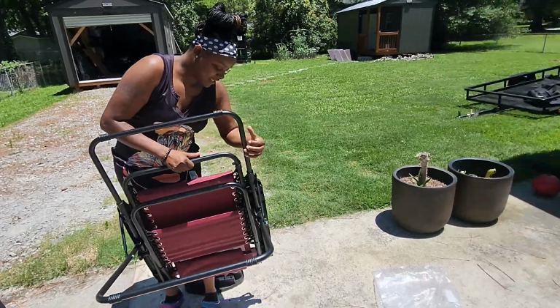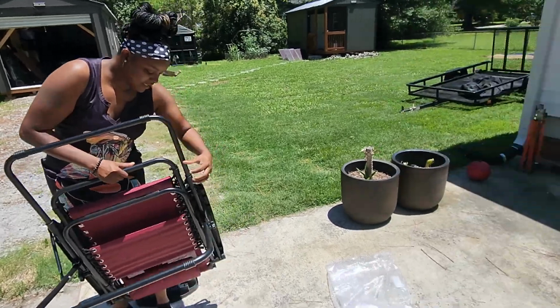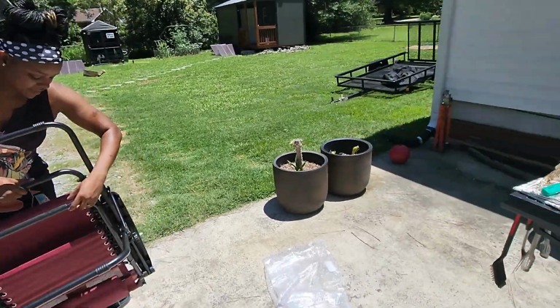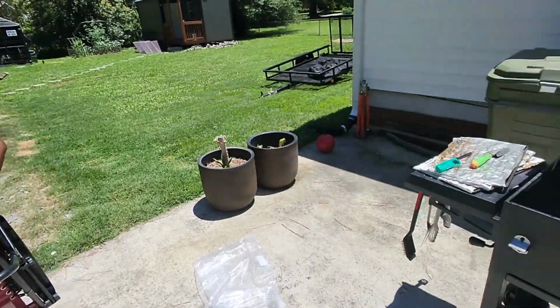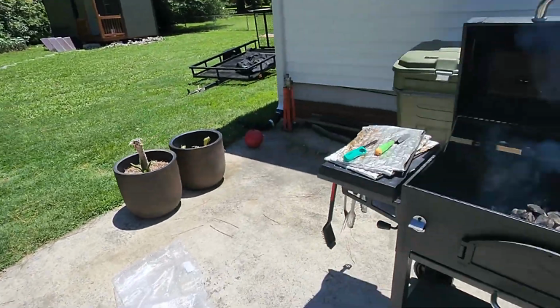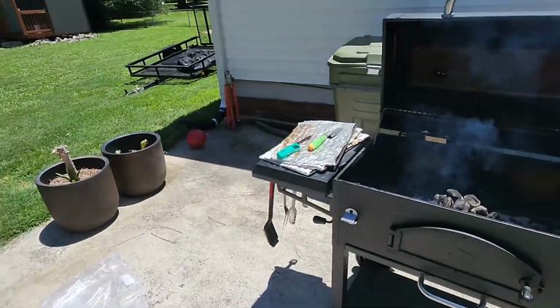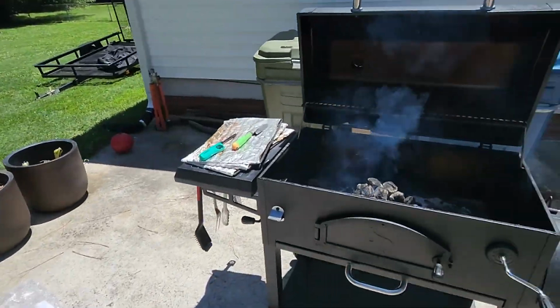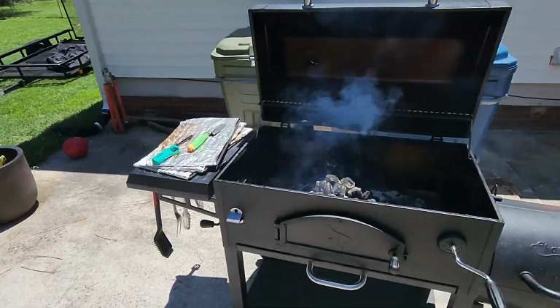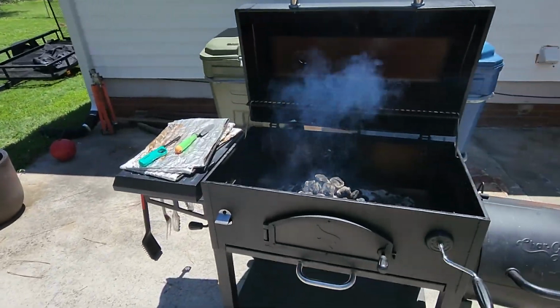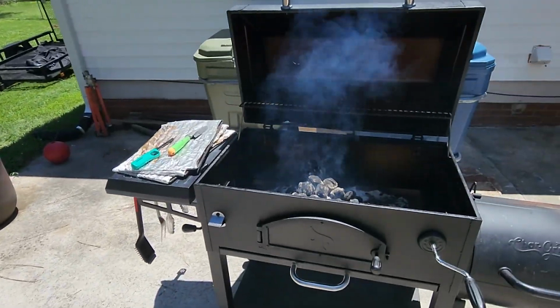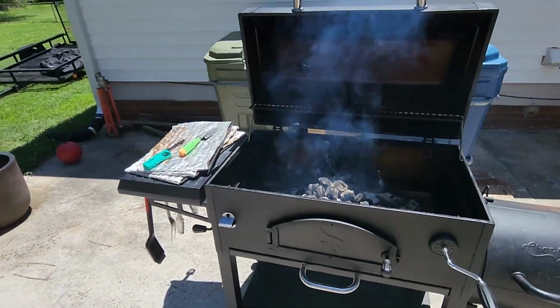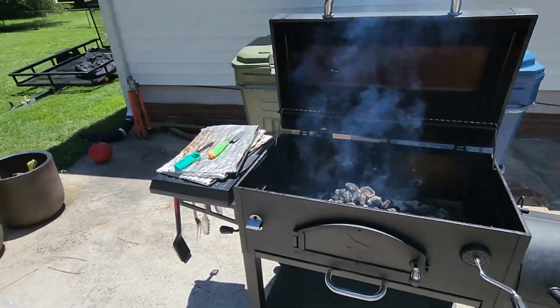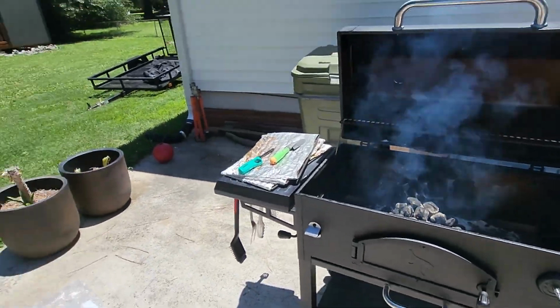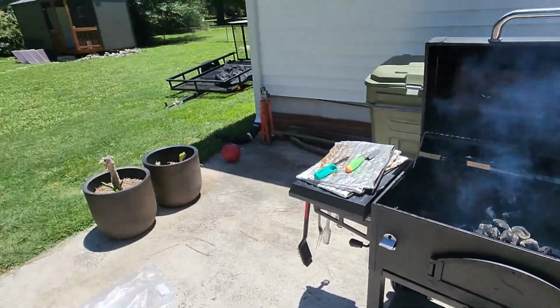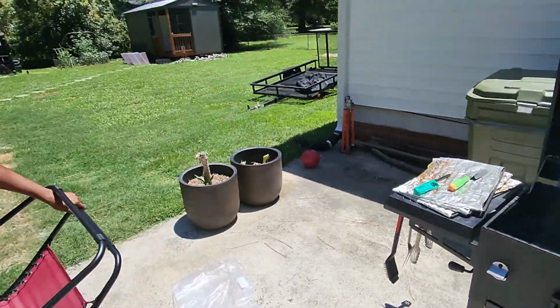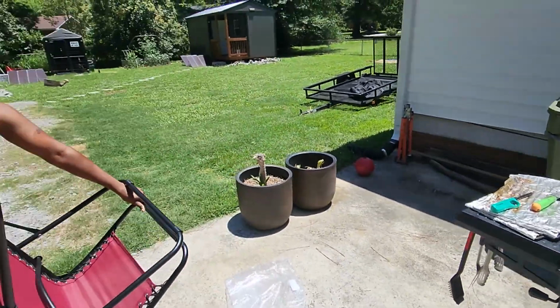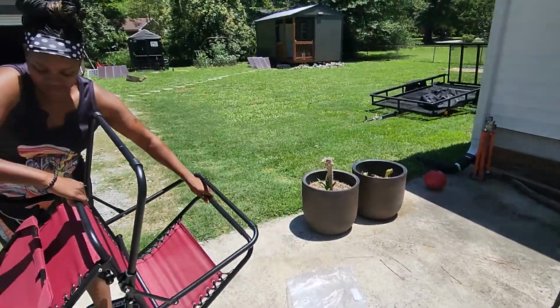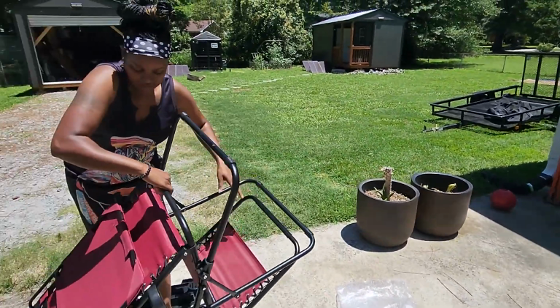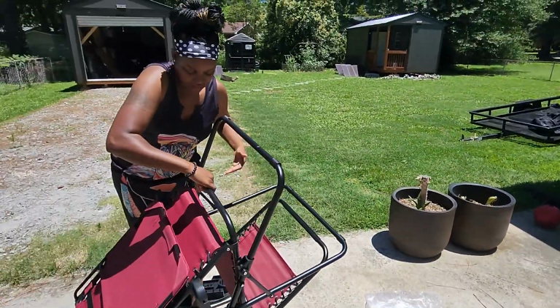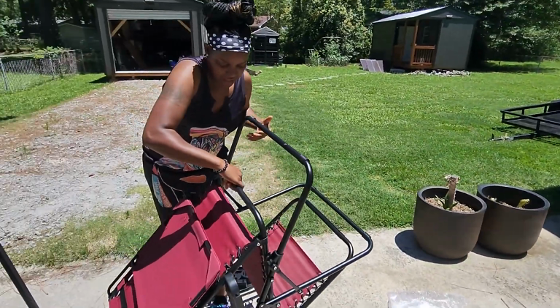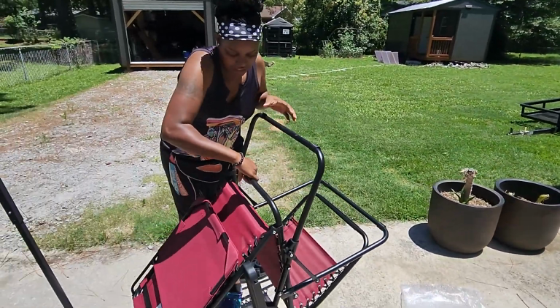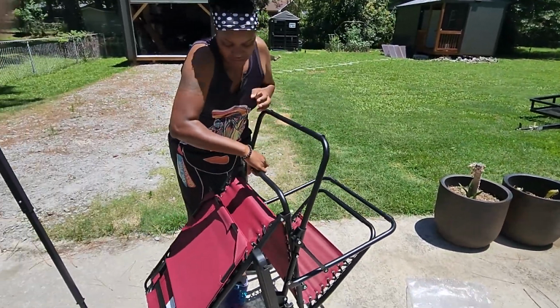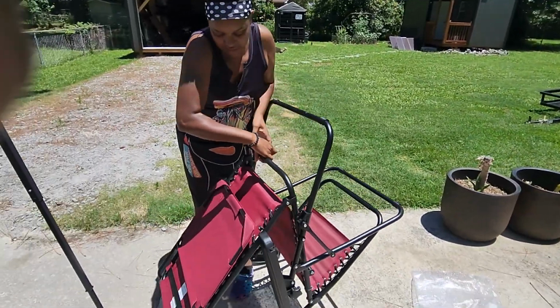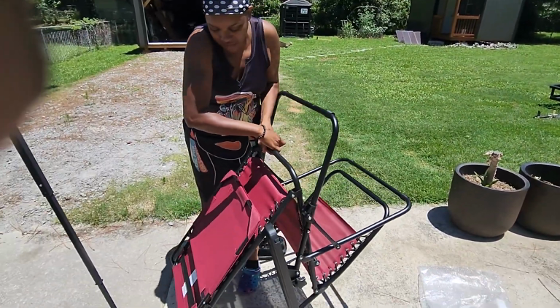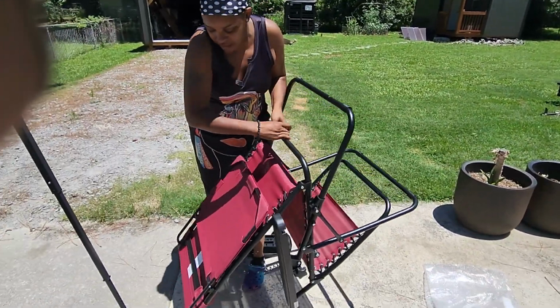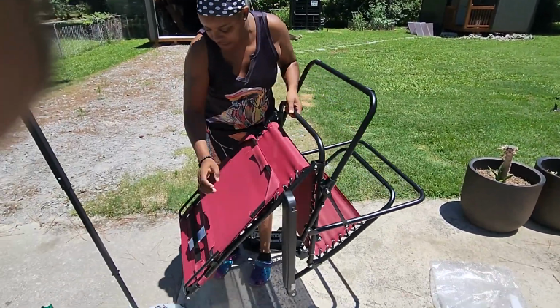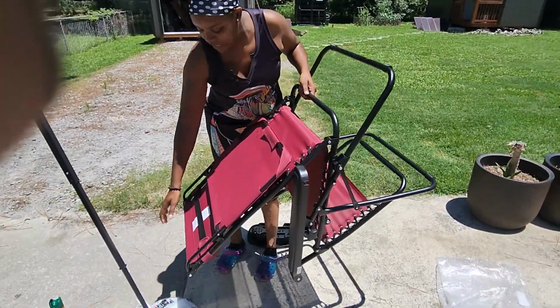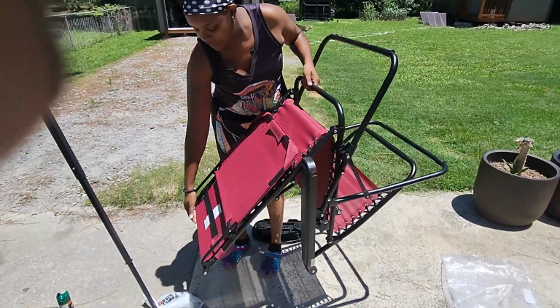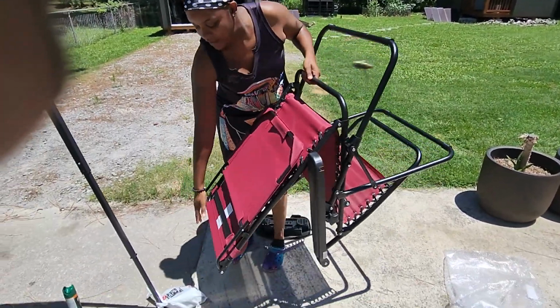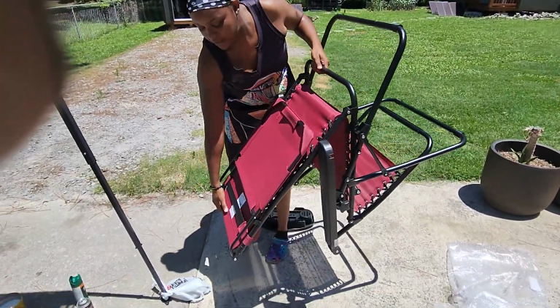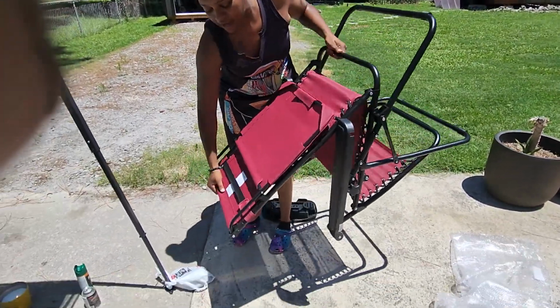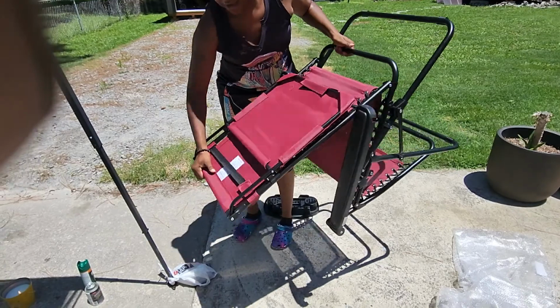We're on Father's Day and we are getting ready to start grilling. Here we go, y'all.